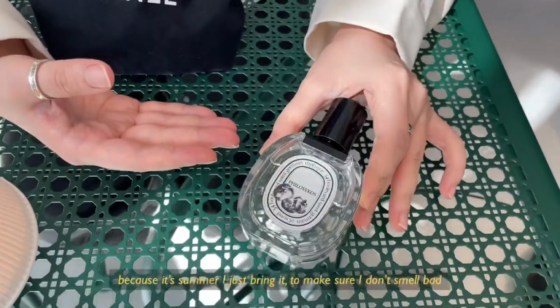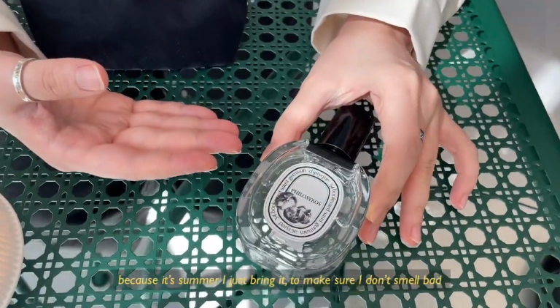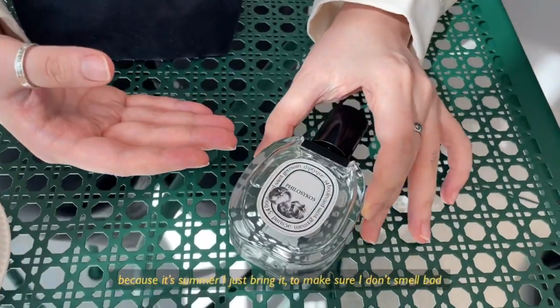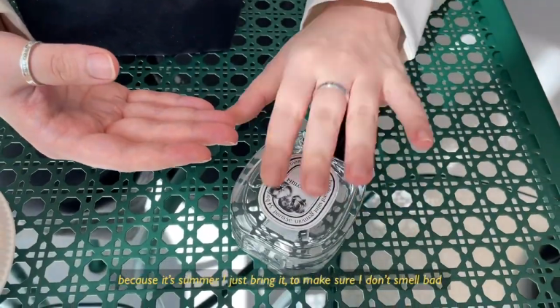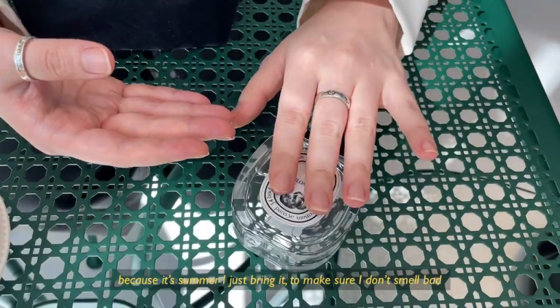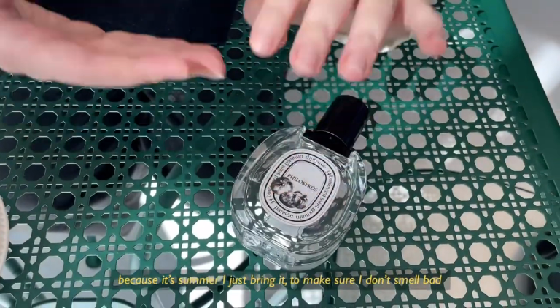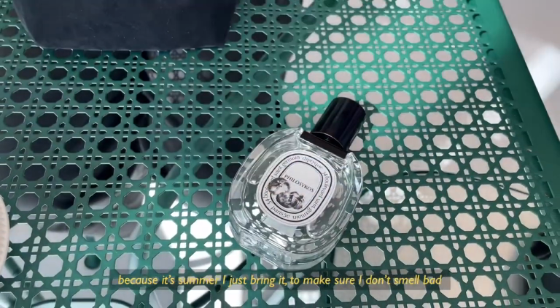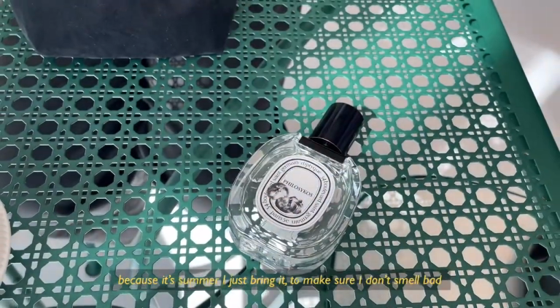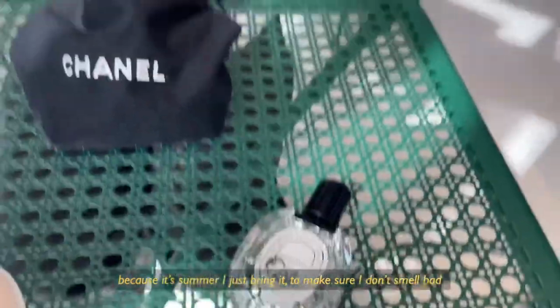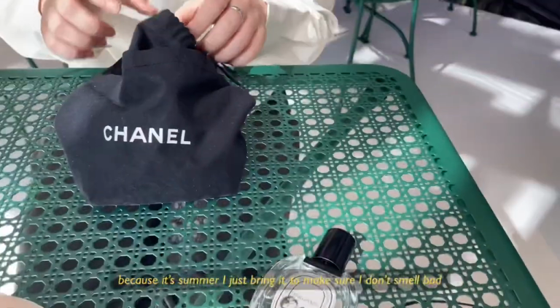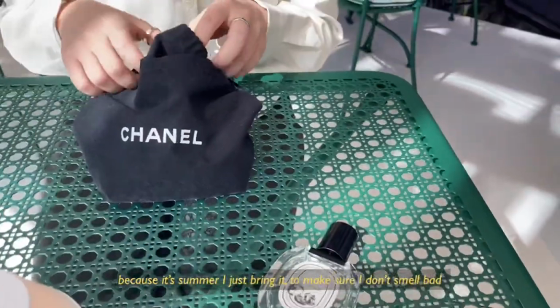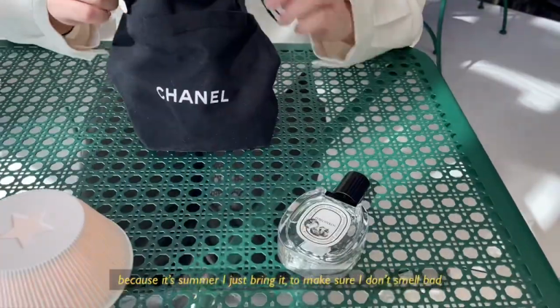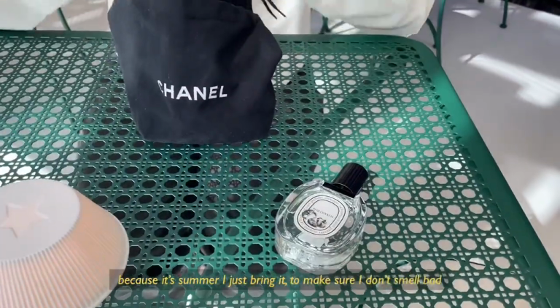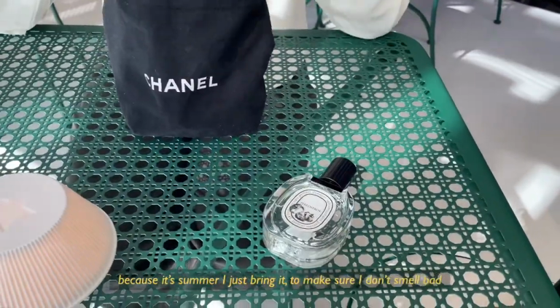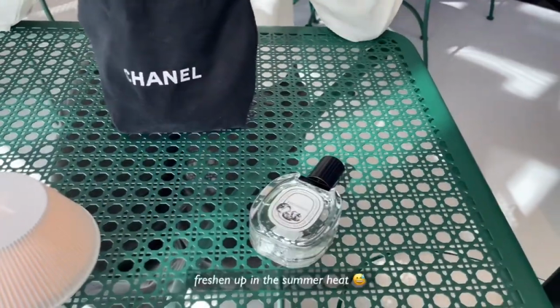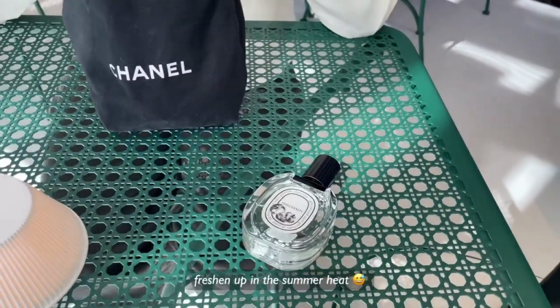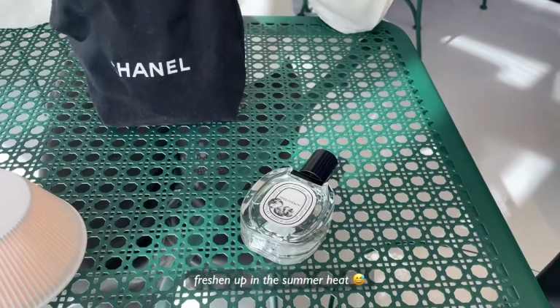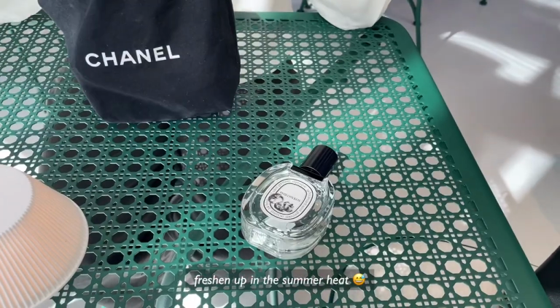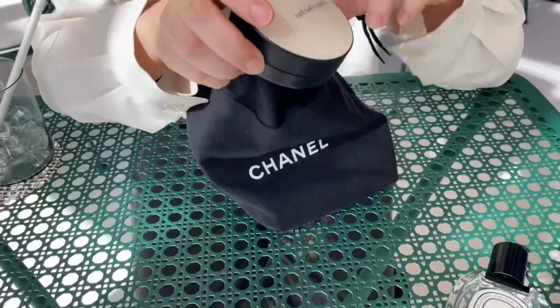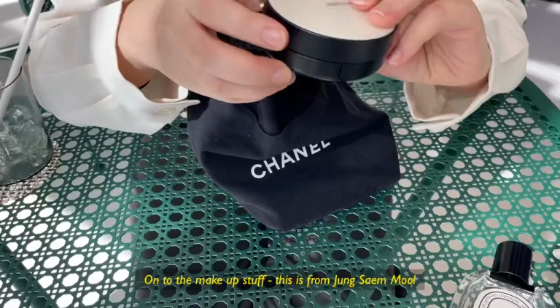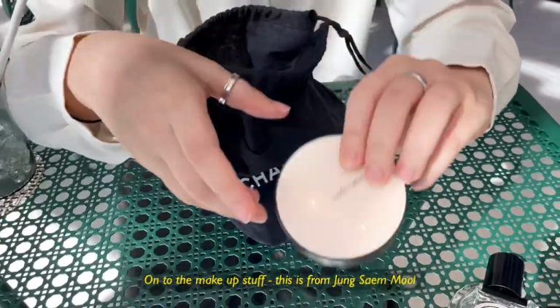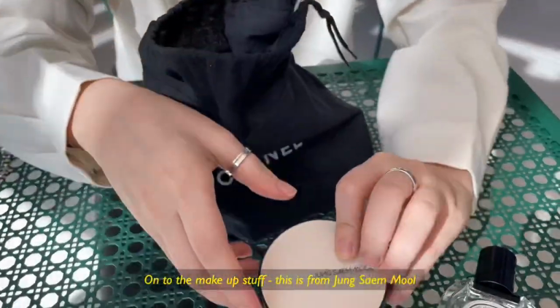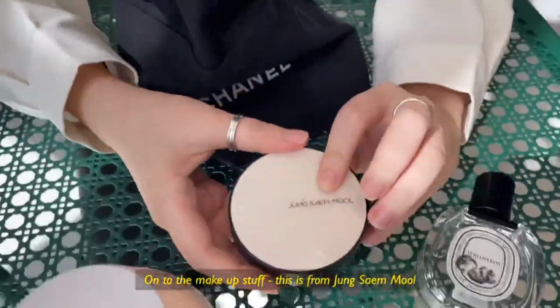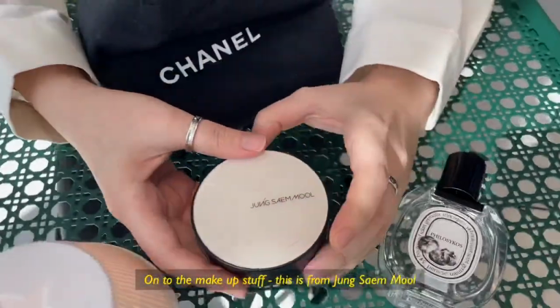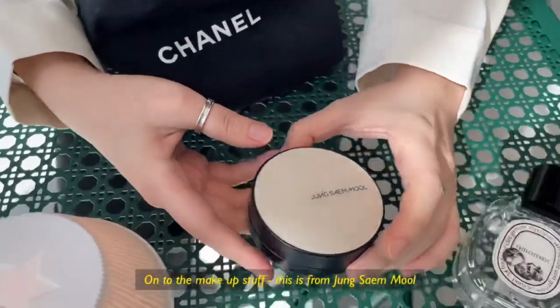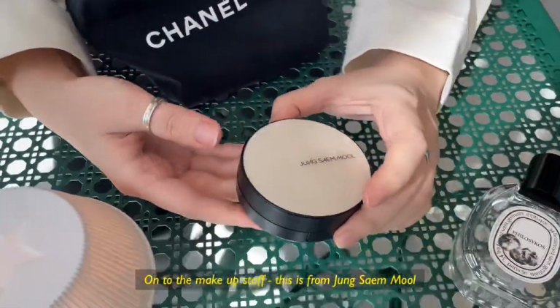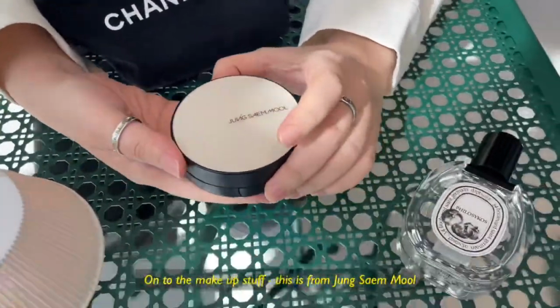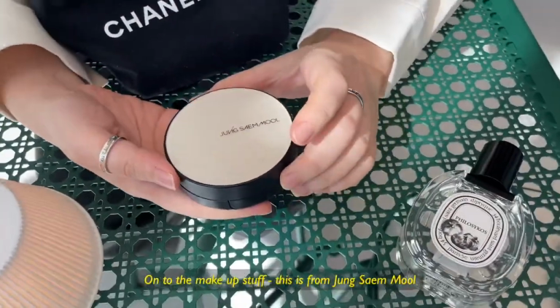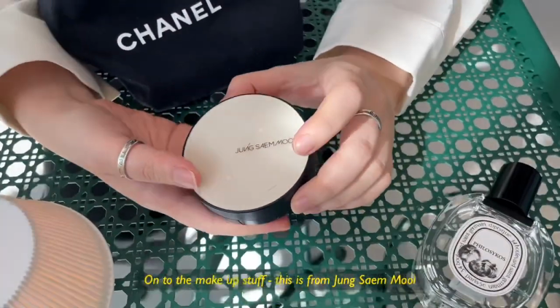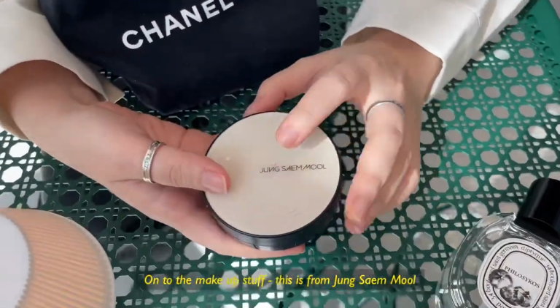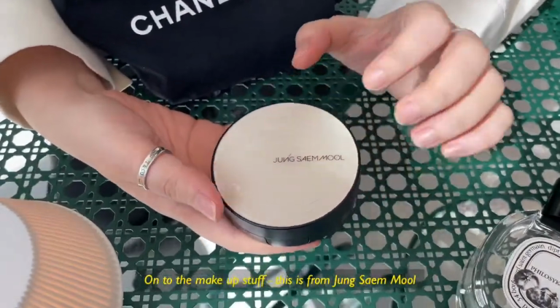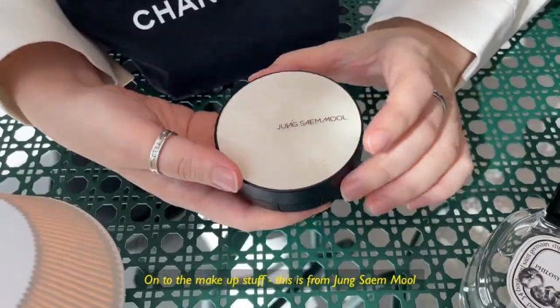Because it's summer, I just bring it to make sure I don't smell bad — freshen up. And the makeup stuff, this pact. It's like the Cheong Zem one. It's really good.